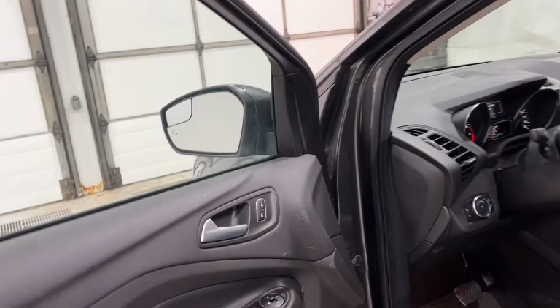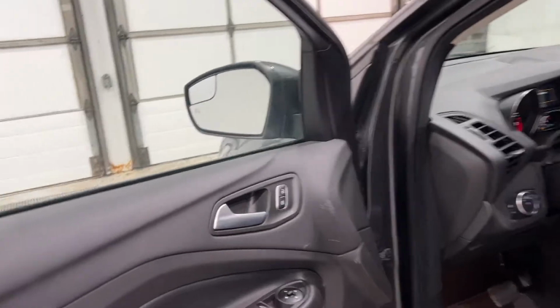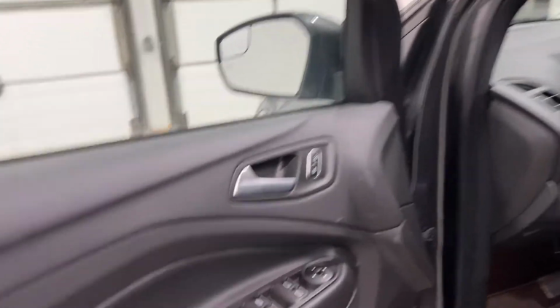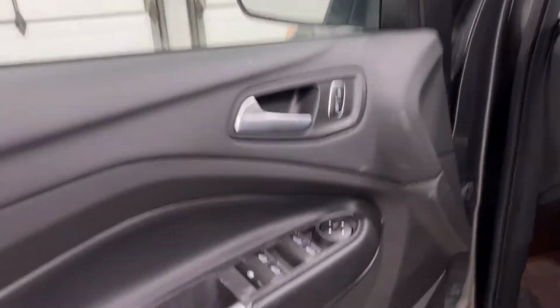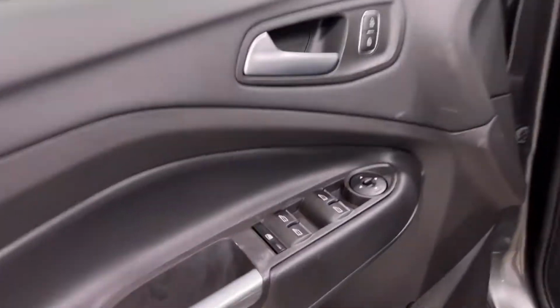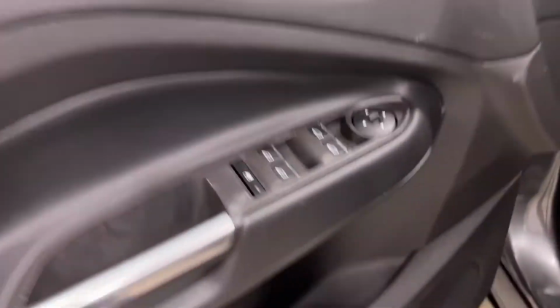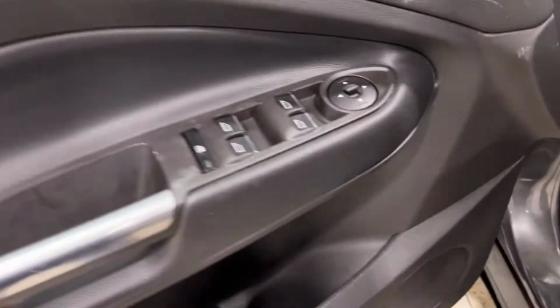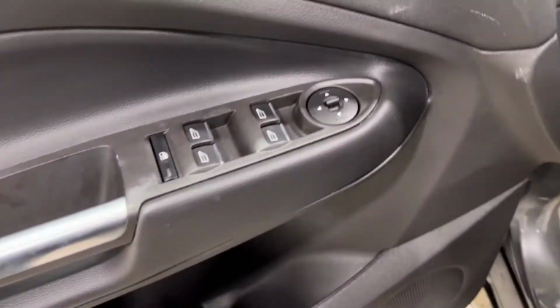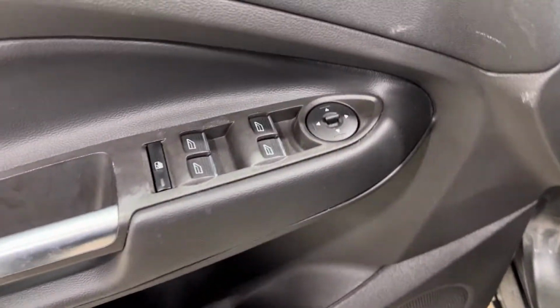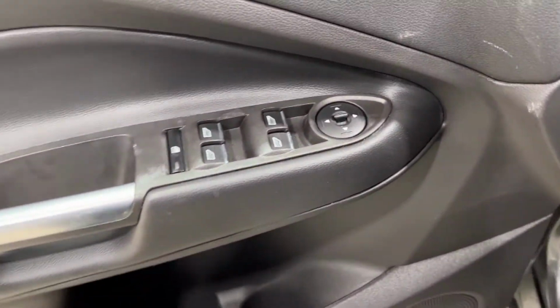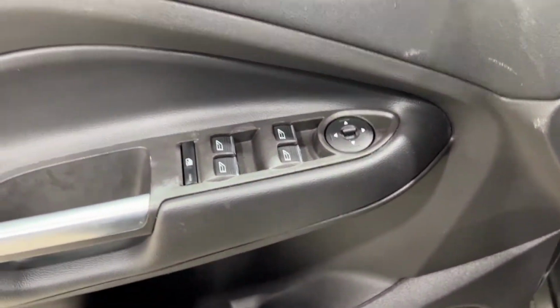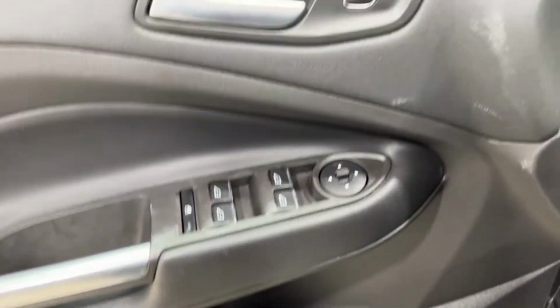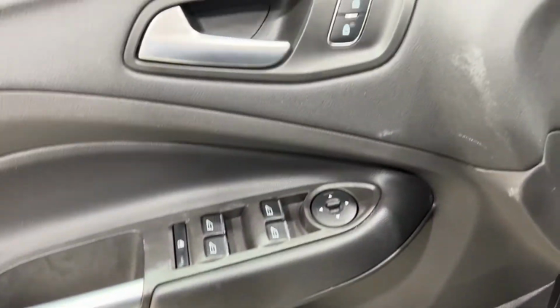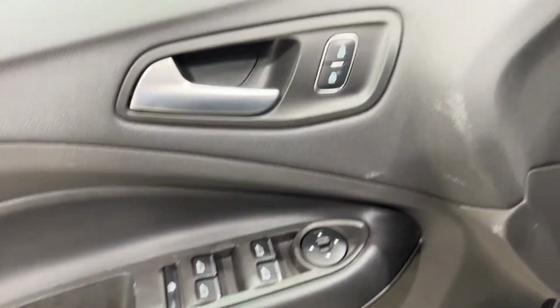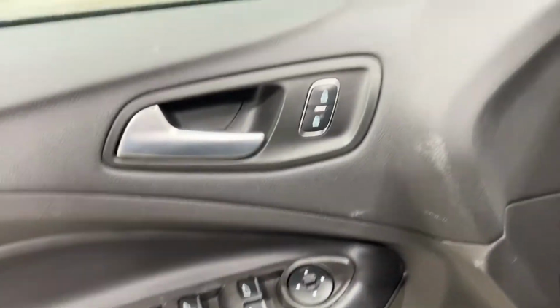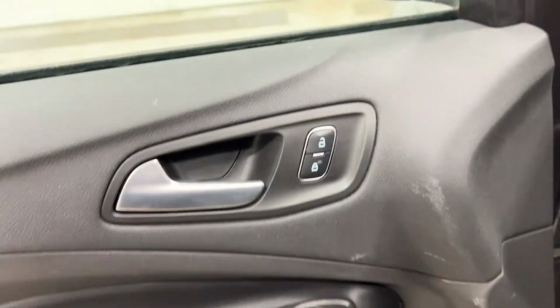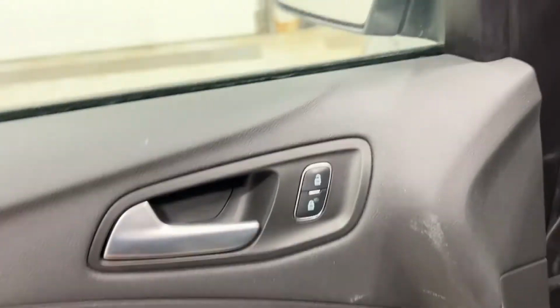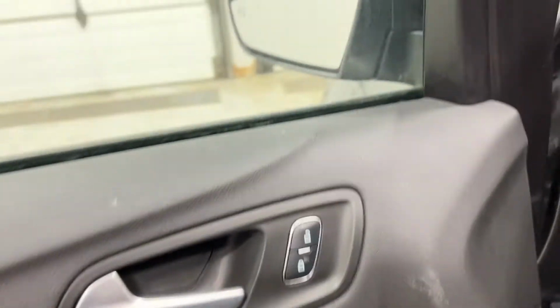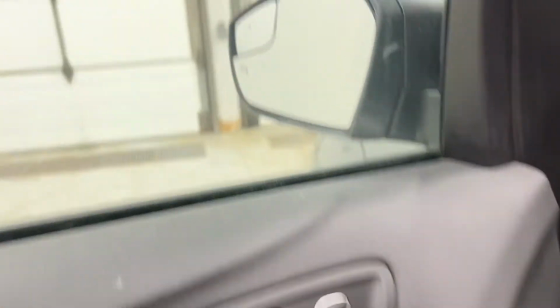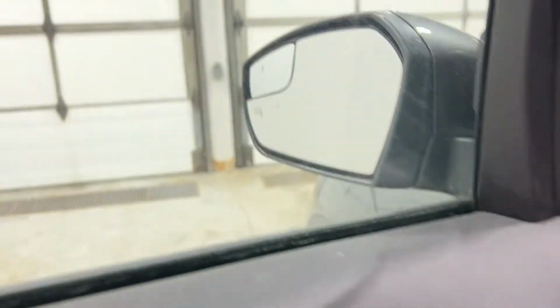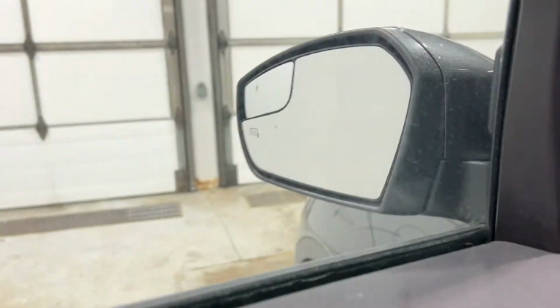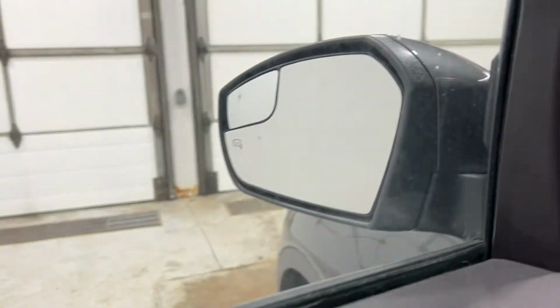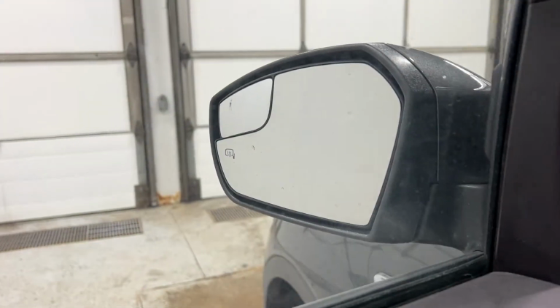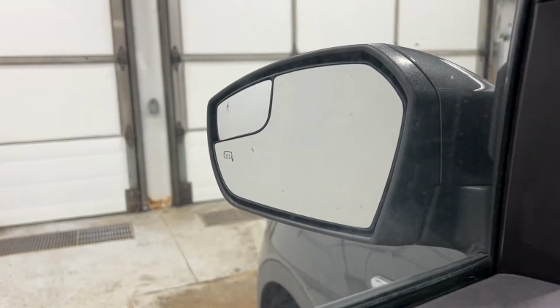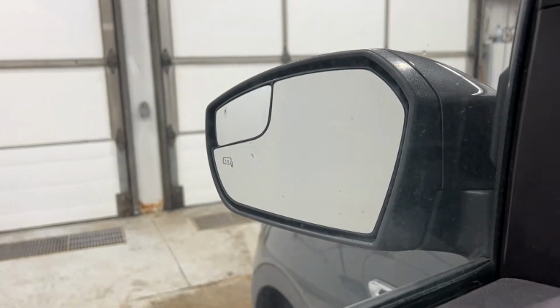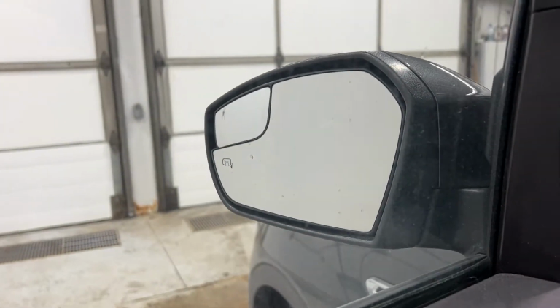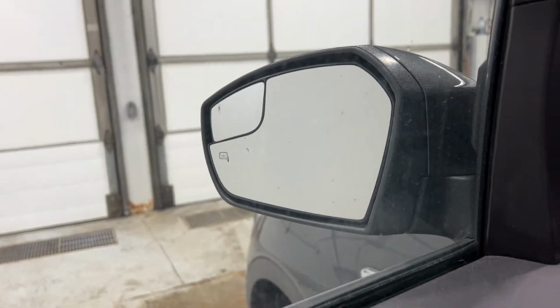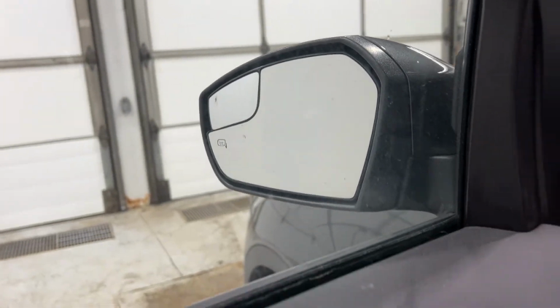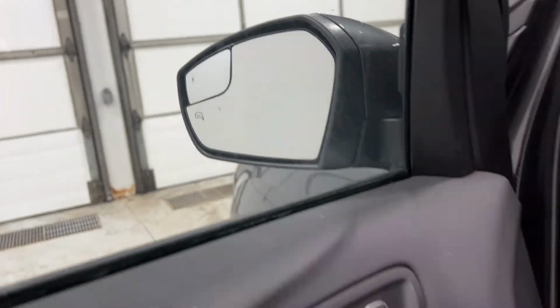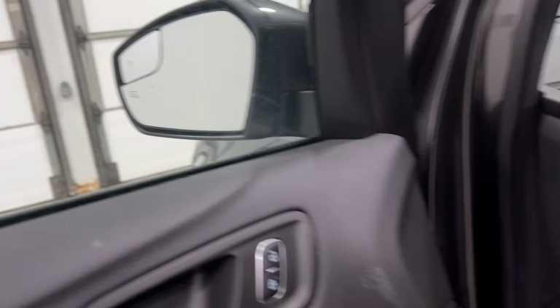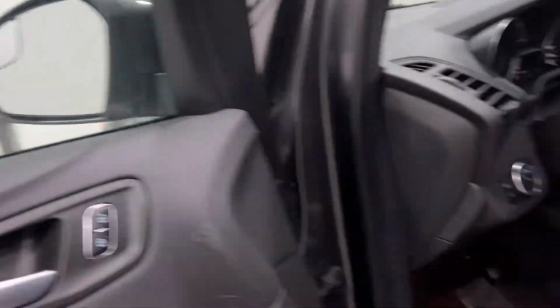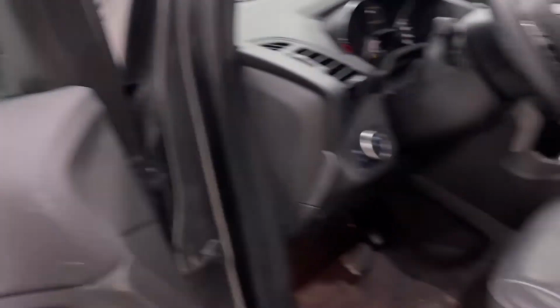Moving inwards, you do have the power window controls, power mirror controls, lock and unlock, and heated mirrors with the blind spot on them.